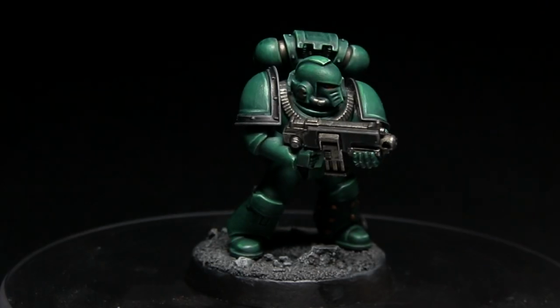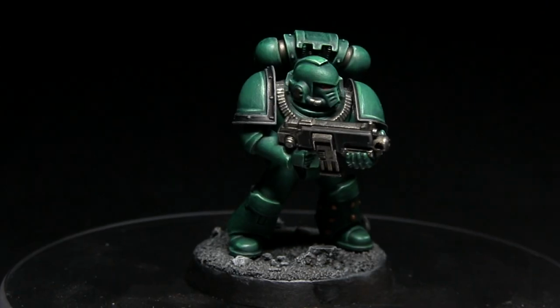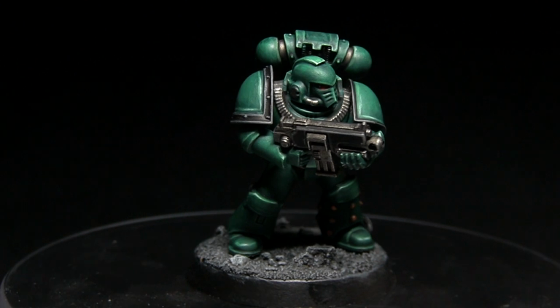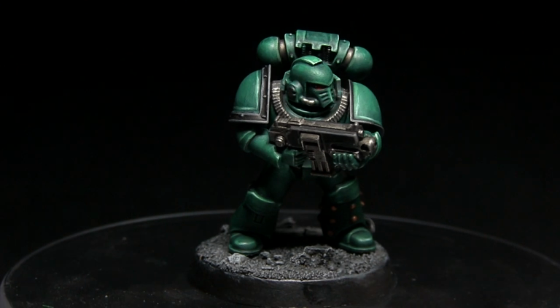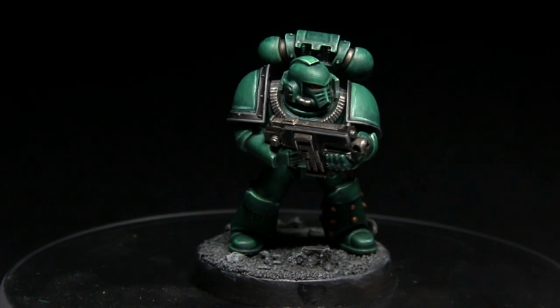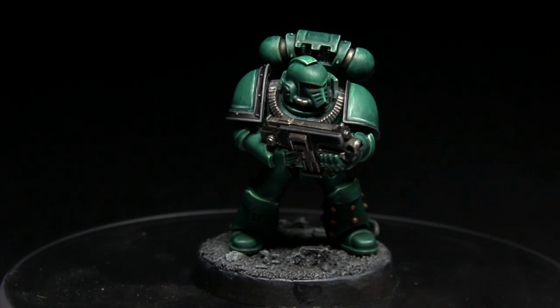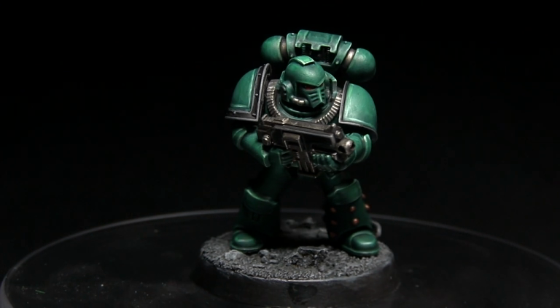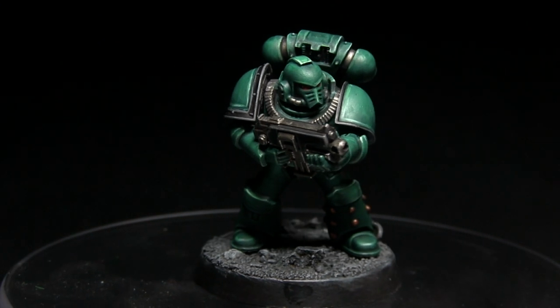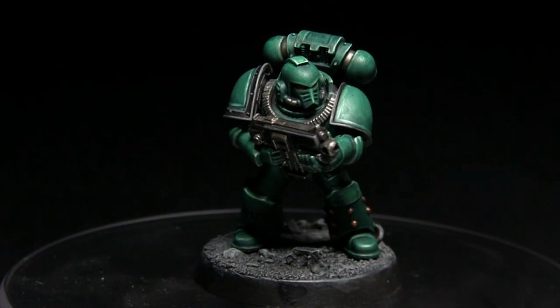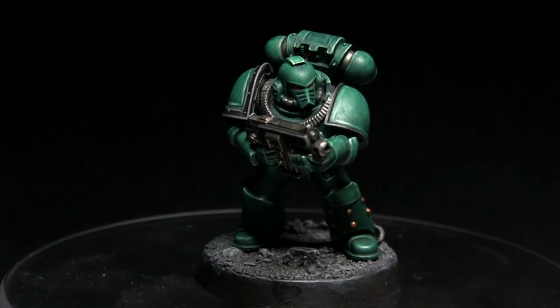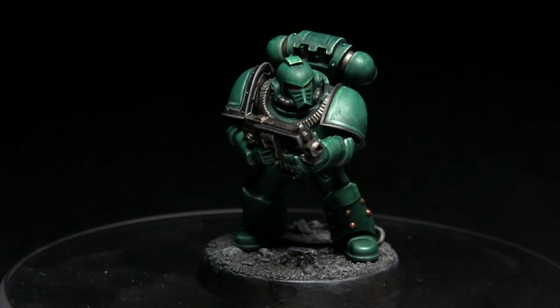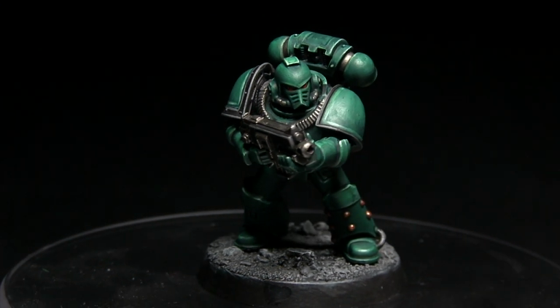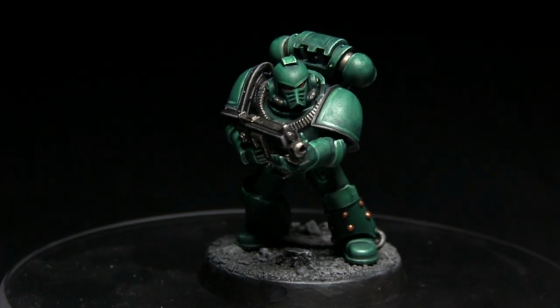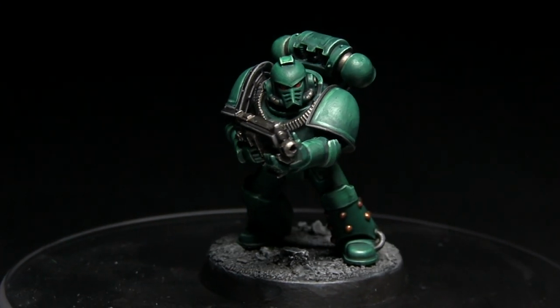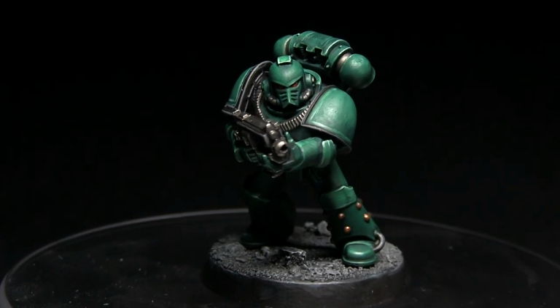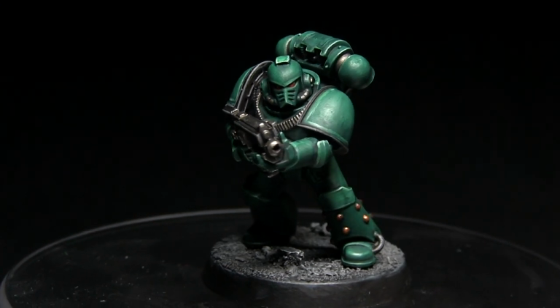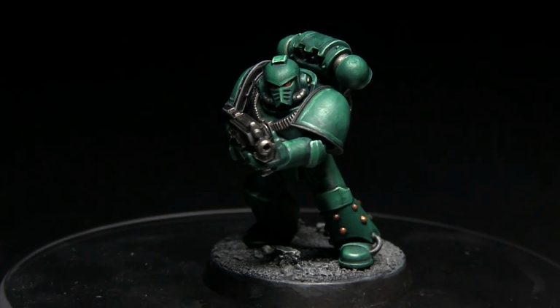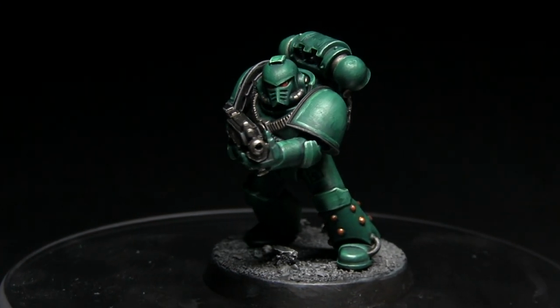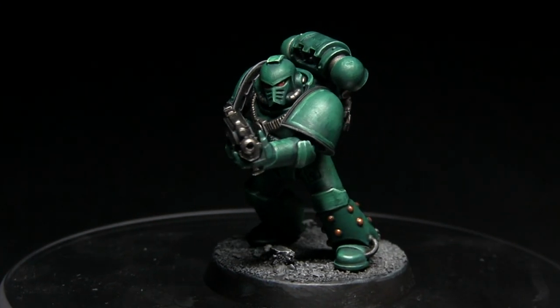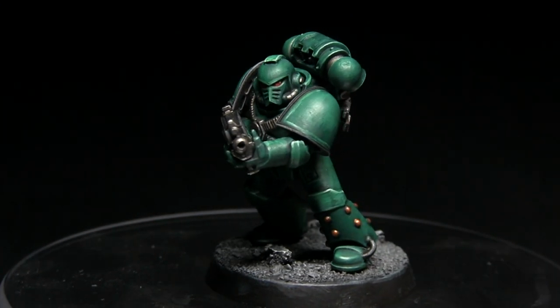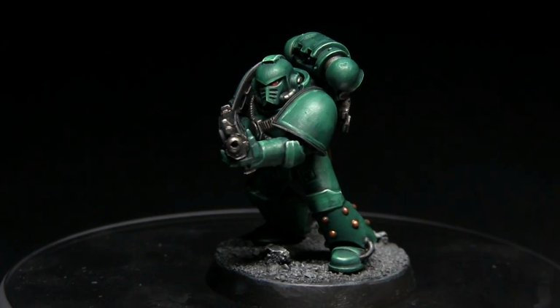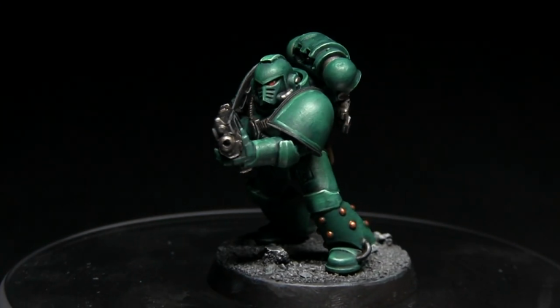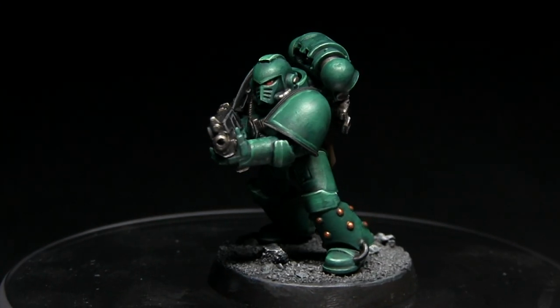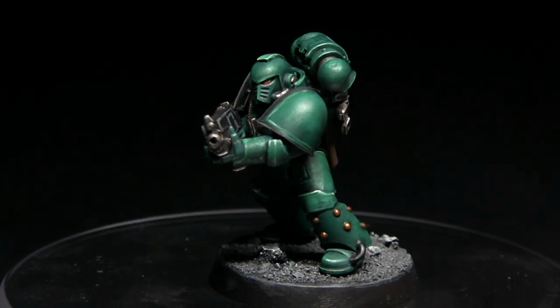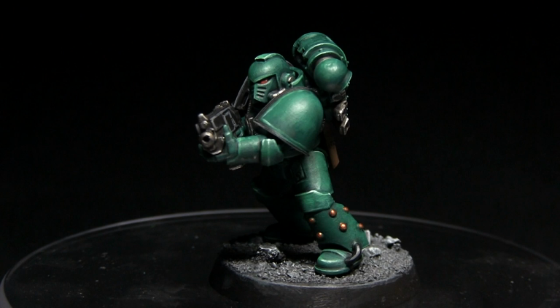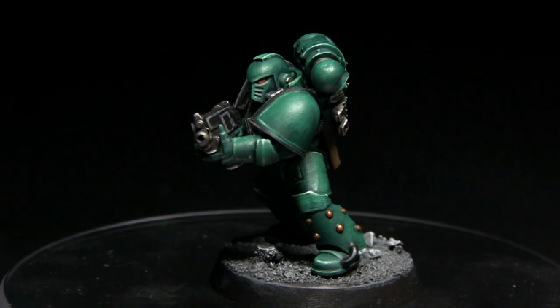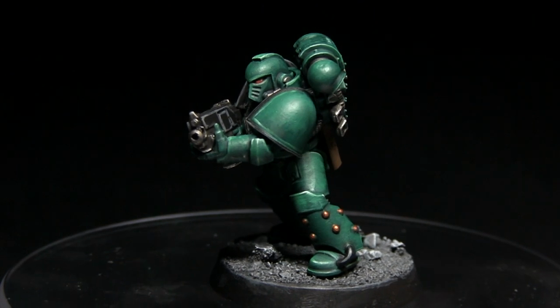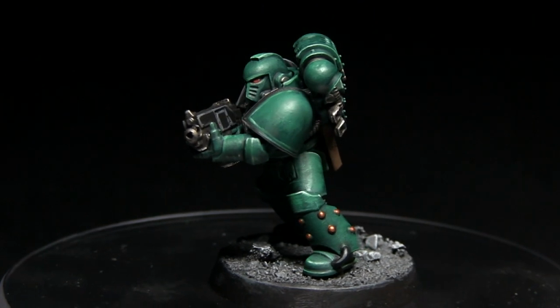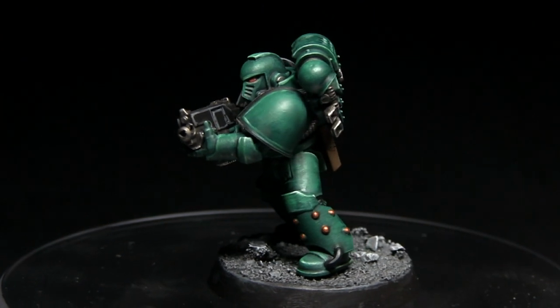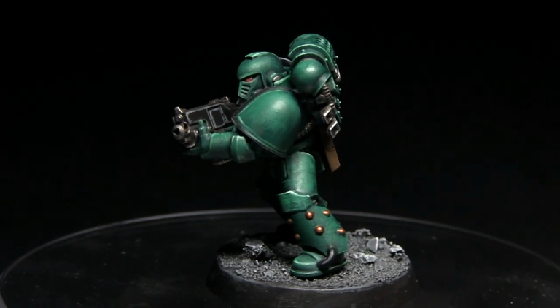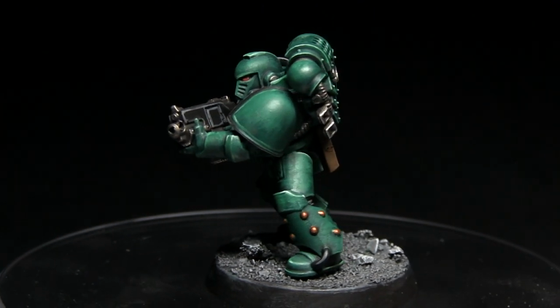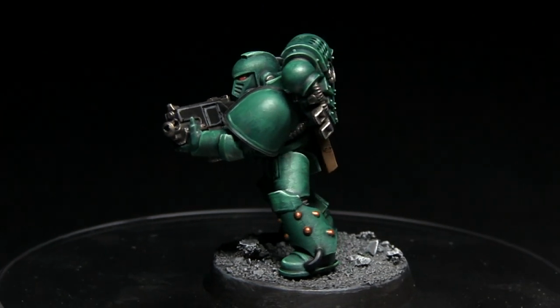Hello and welcome back to another Horus Heresy painting tutorial. In this video I'll be showing you how you can paint your Space Marines in the Sons of Horus colours.